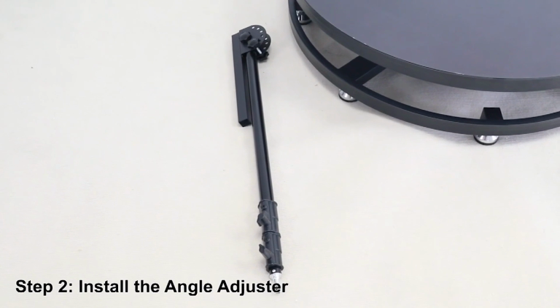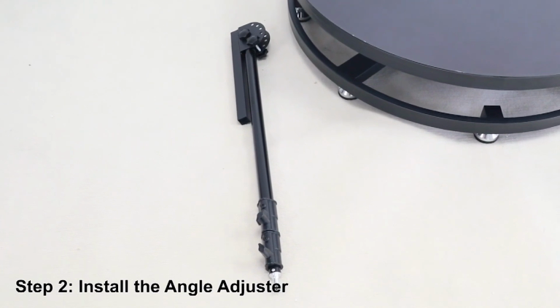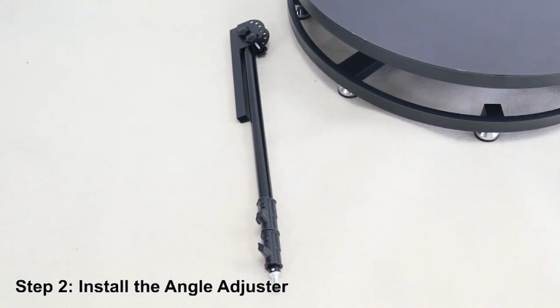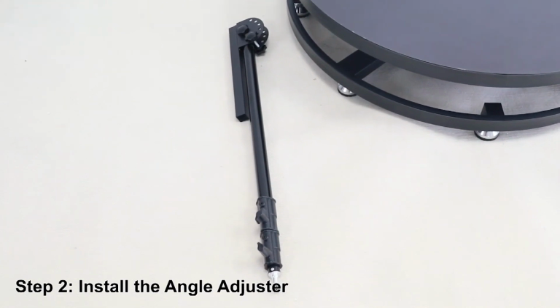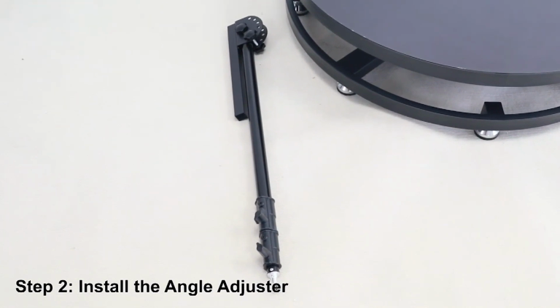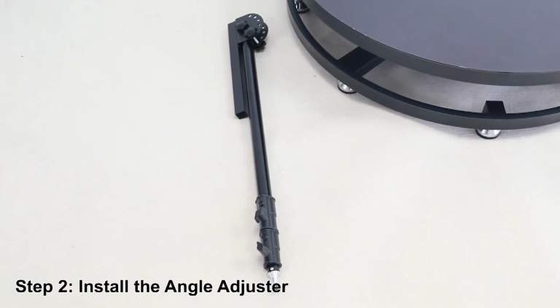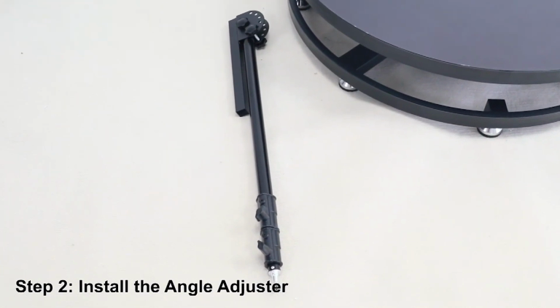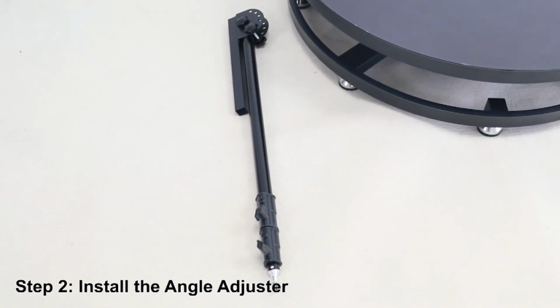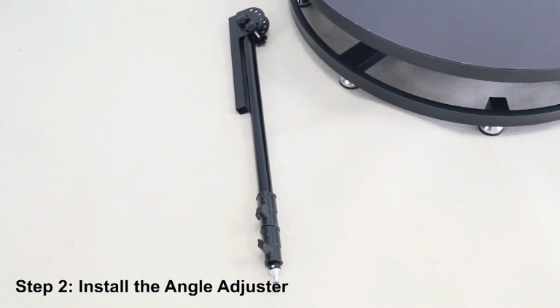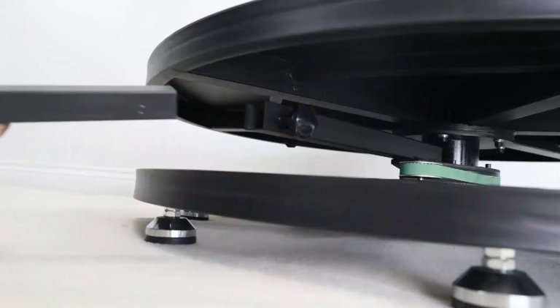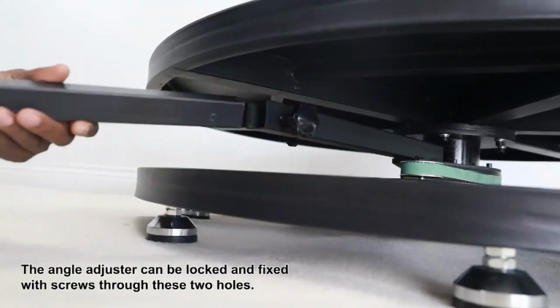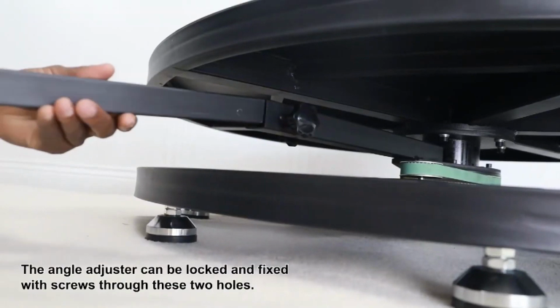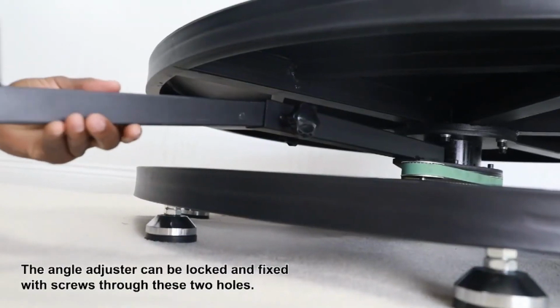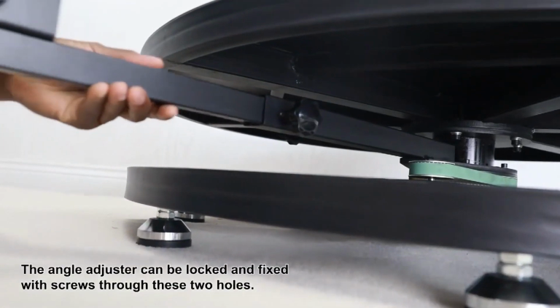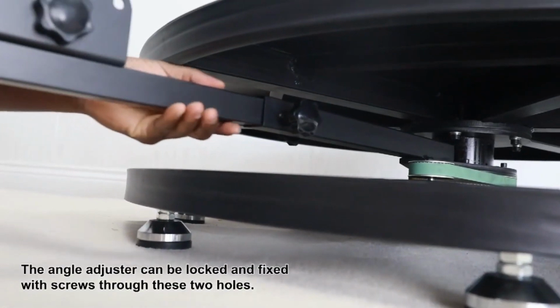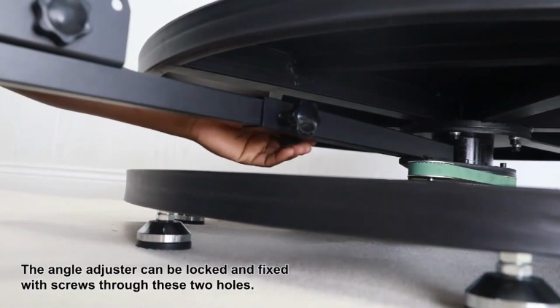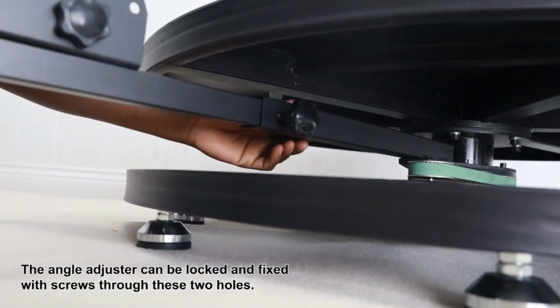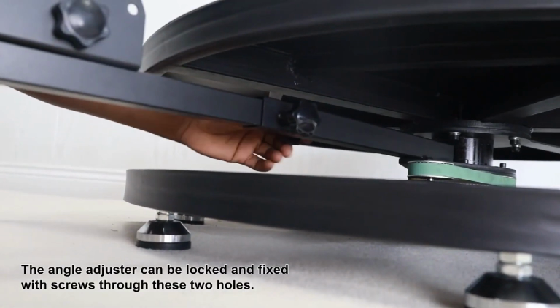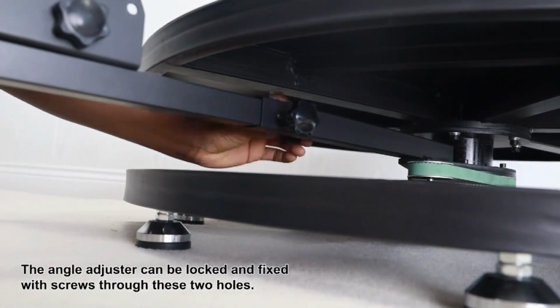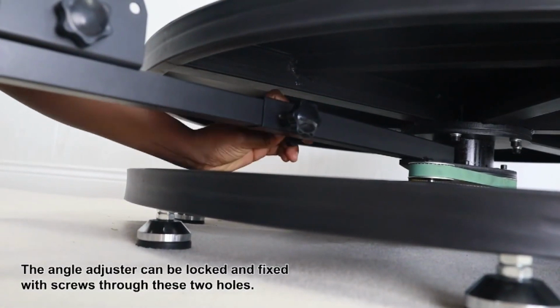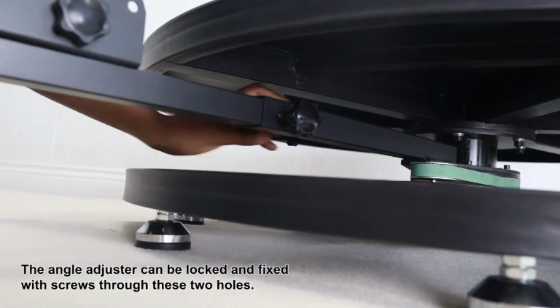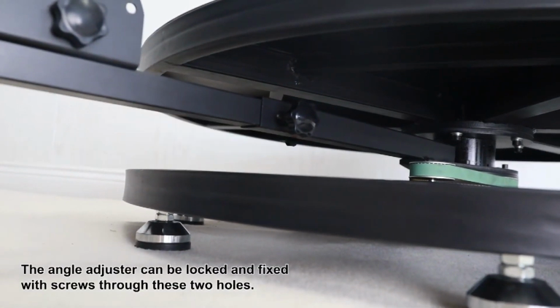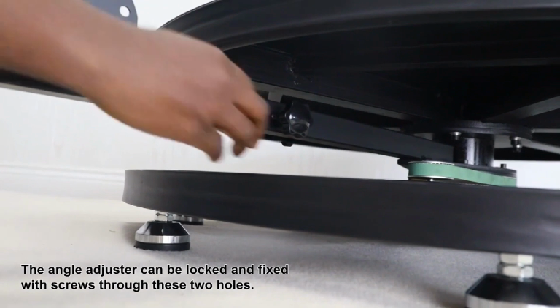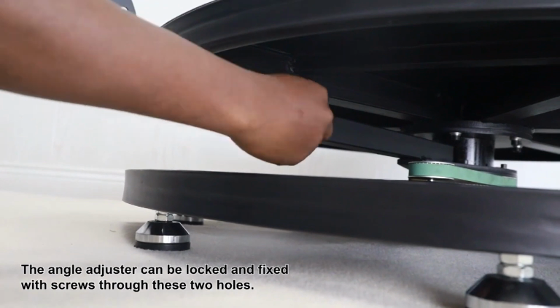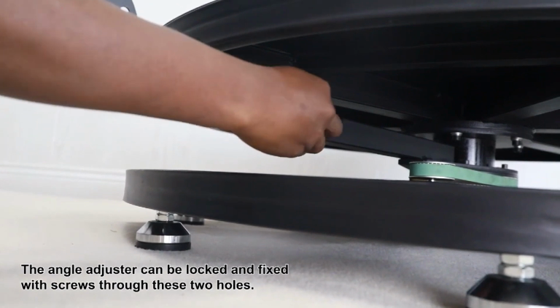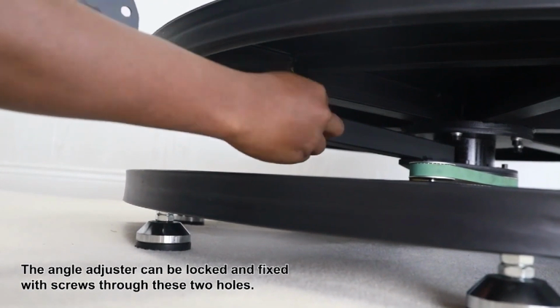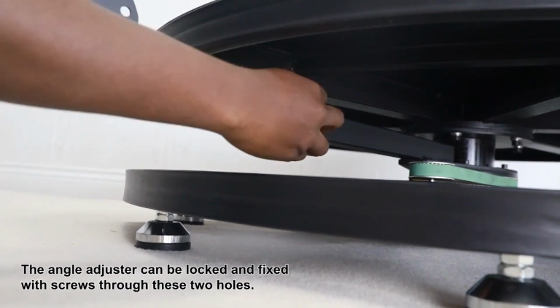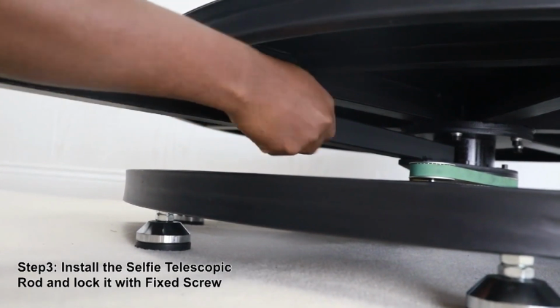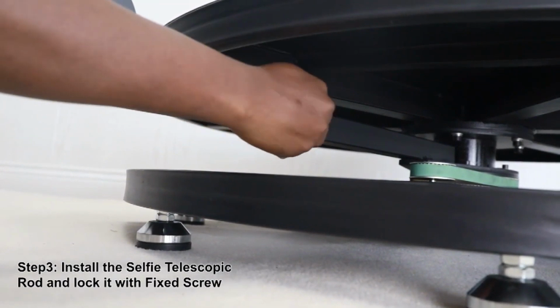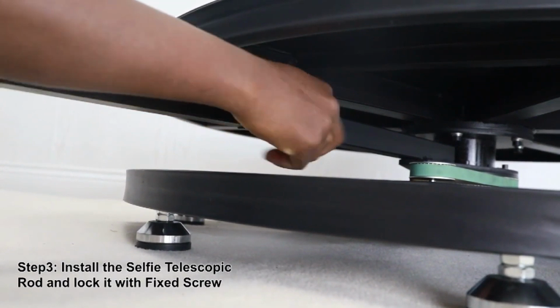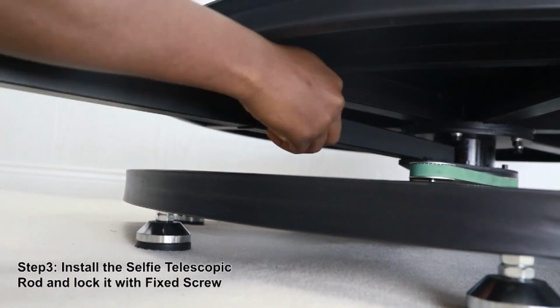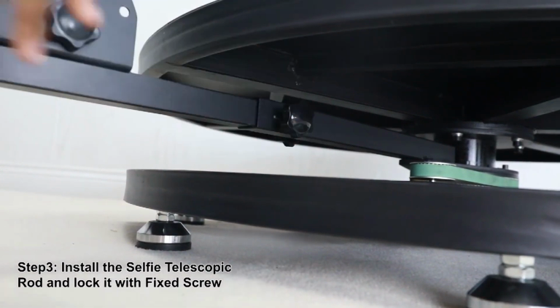Step 2: Install the angle adjuster. The angle adjuster can be locked and fixed with screws through these two holes.